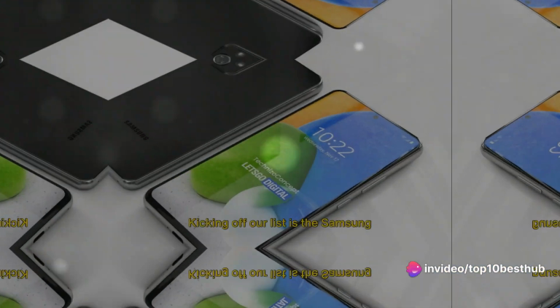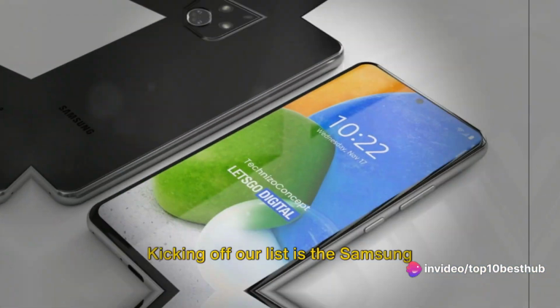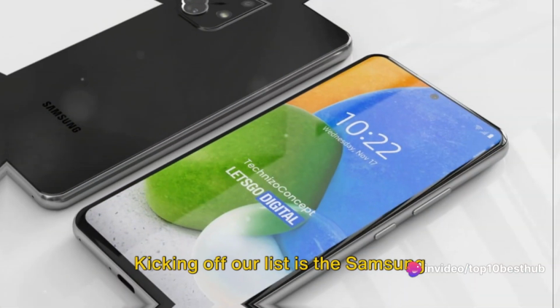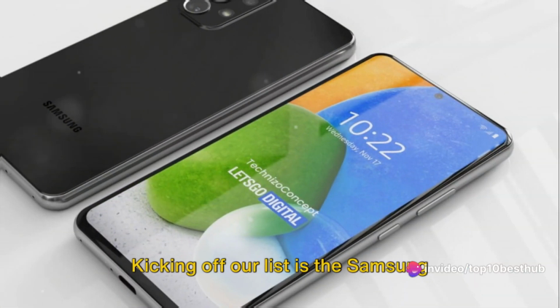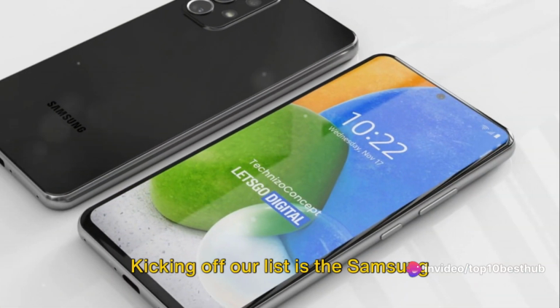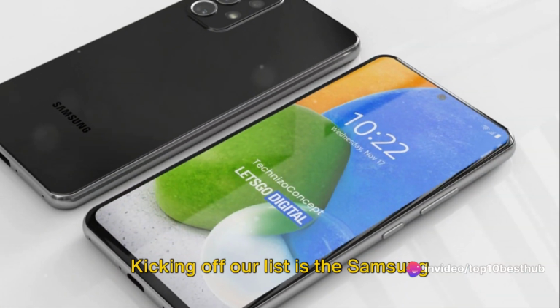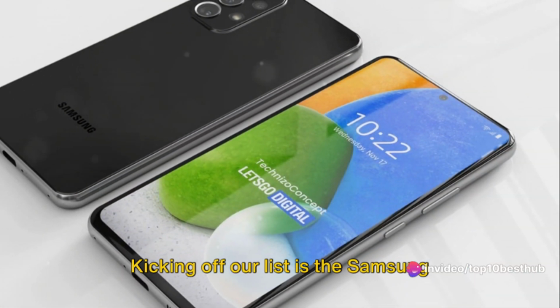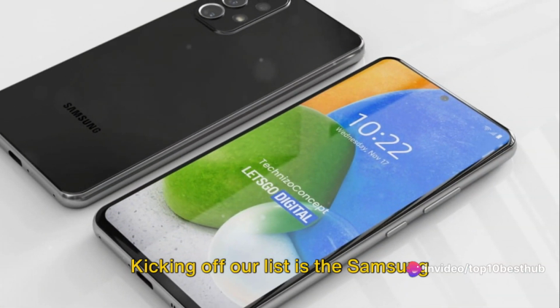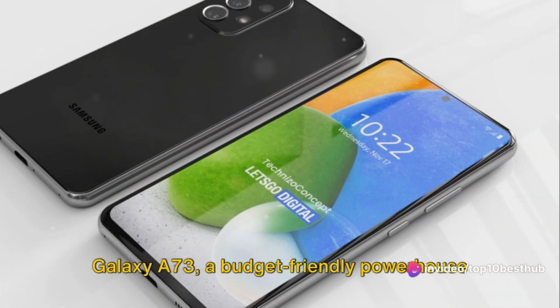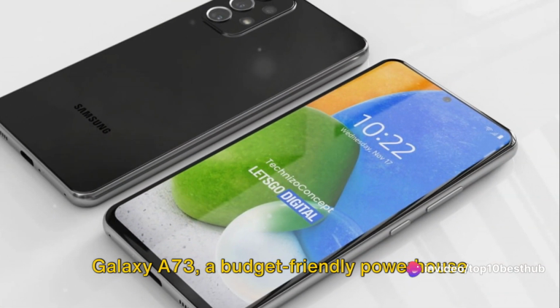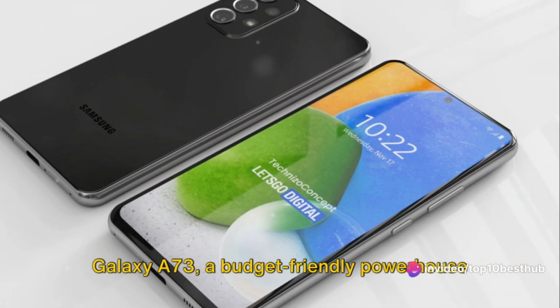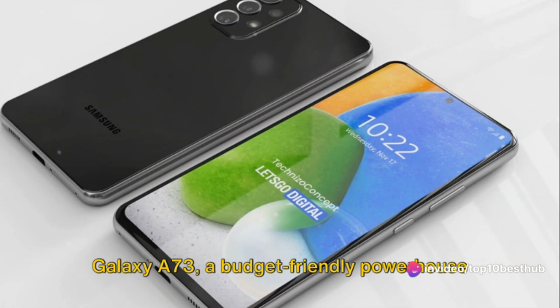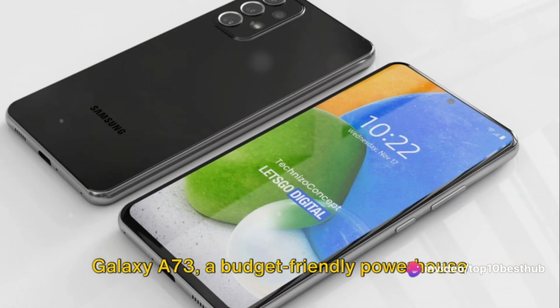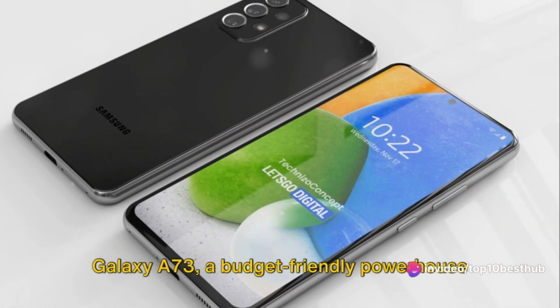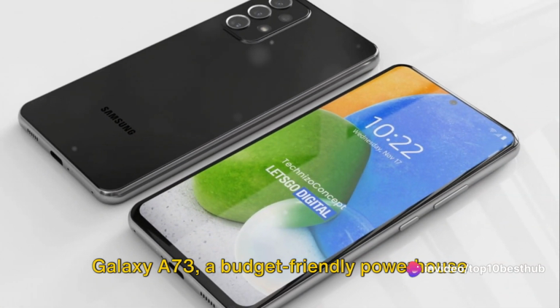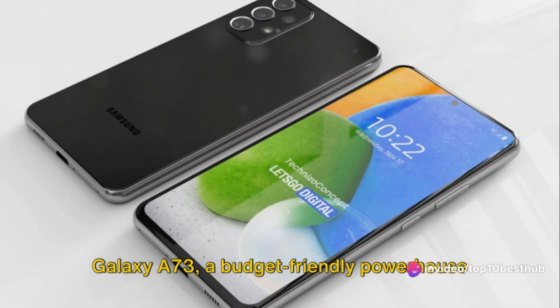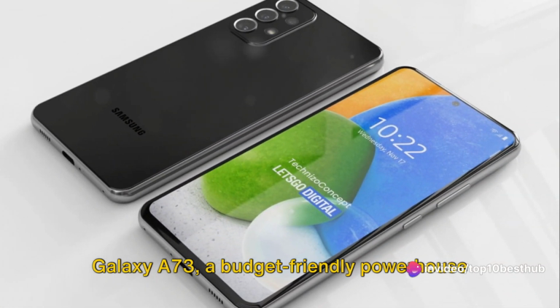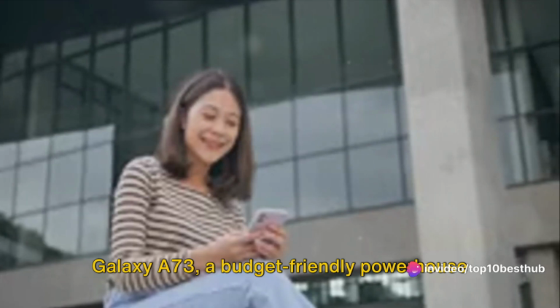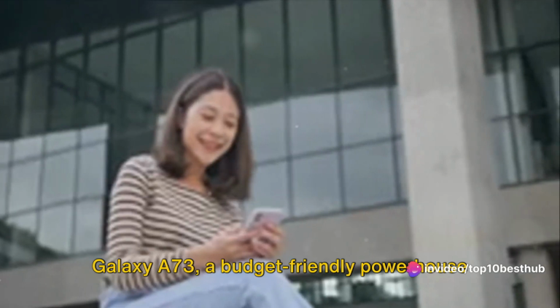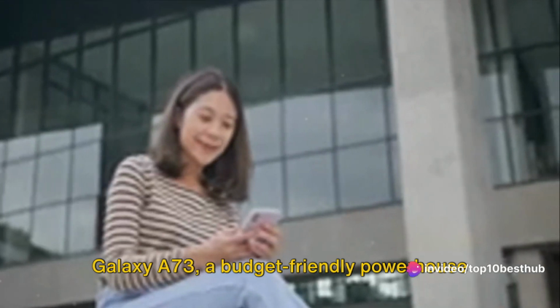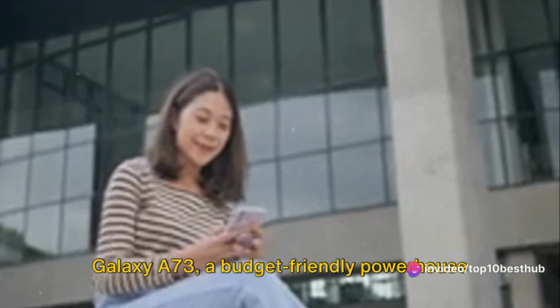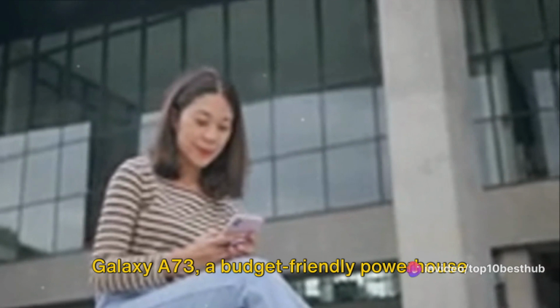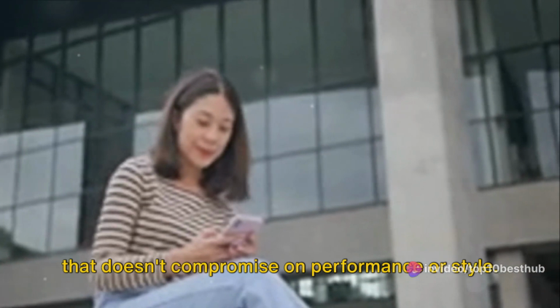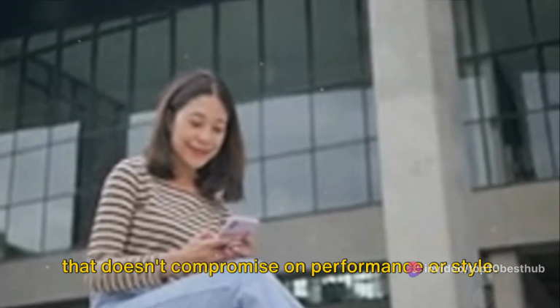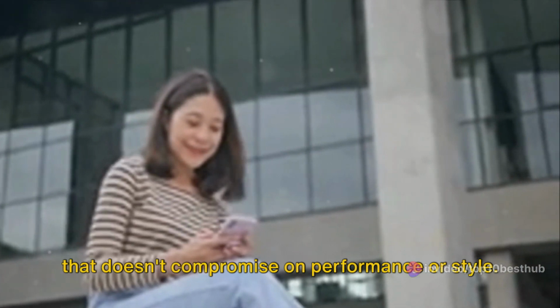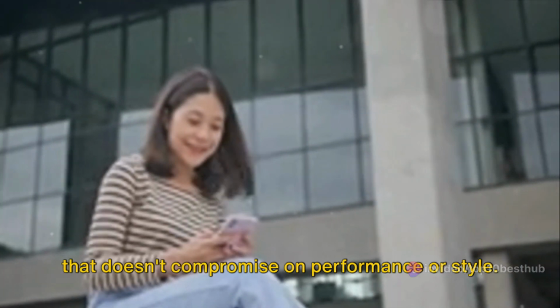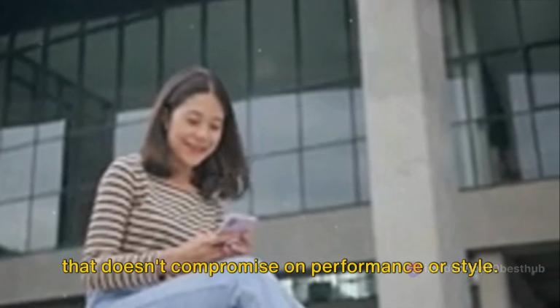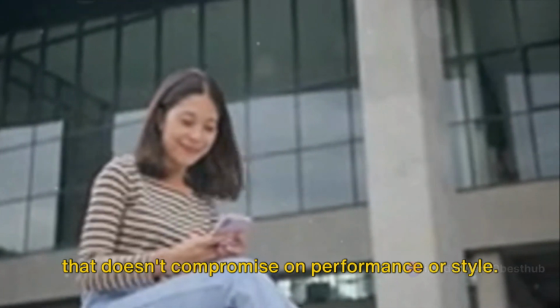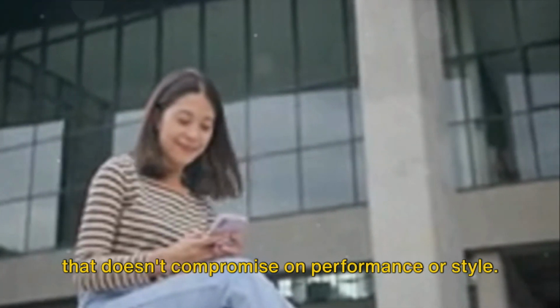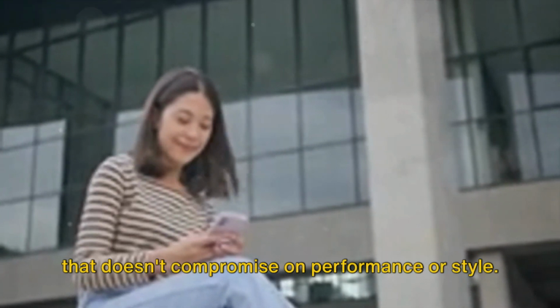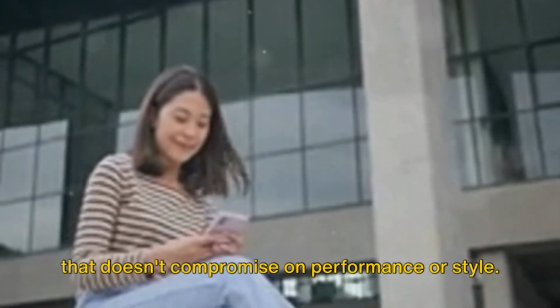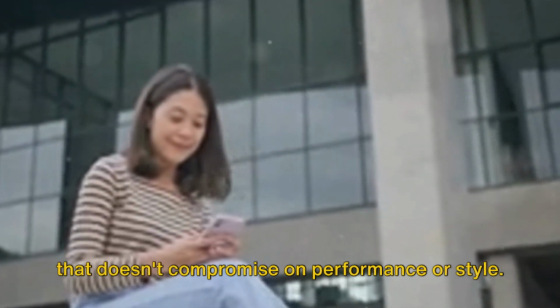Kicking off our list at number 10 is the Samsung Galaxy A73, a budget-friendly powerhouse that doesn't compromise on performance or style.